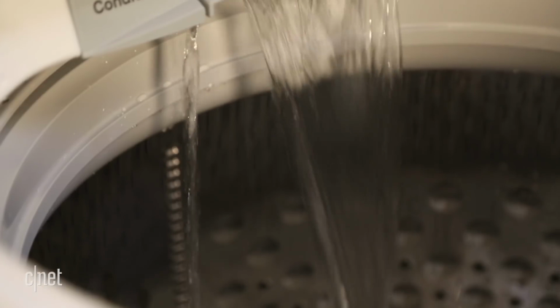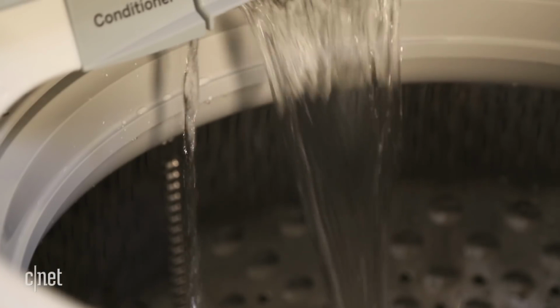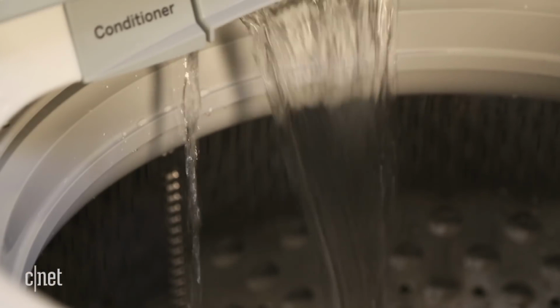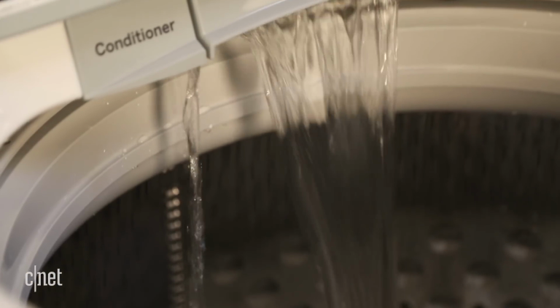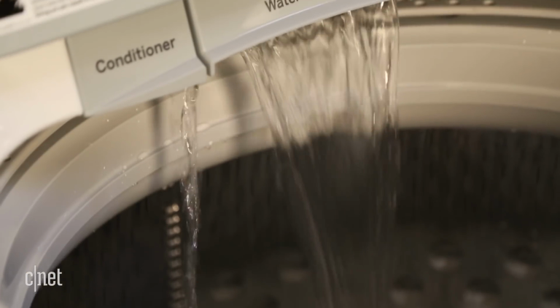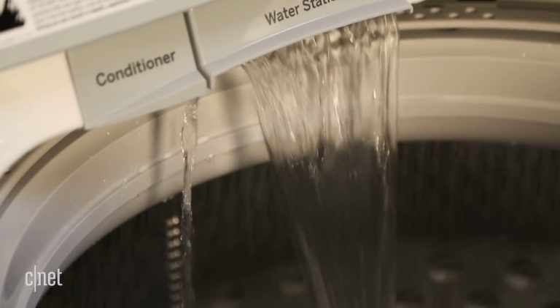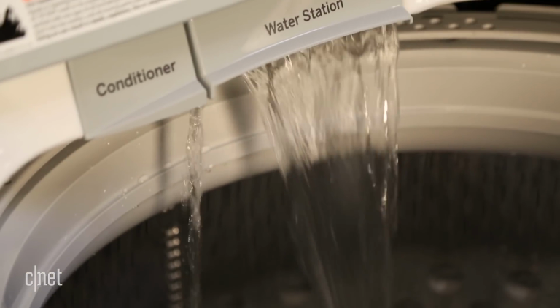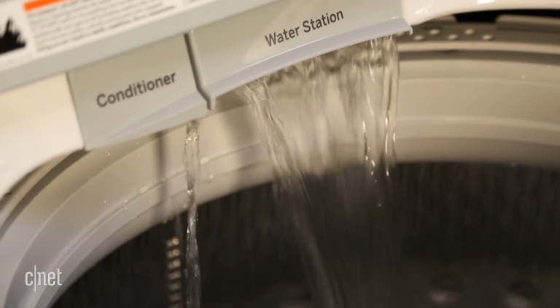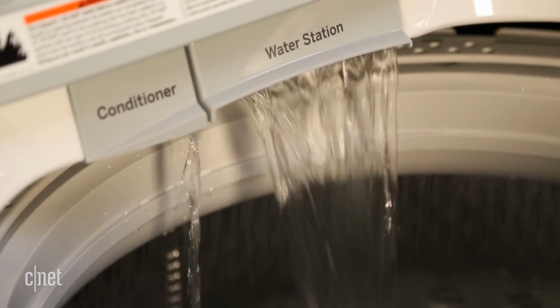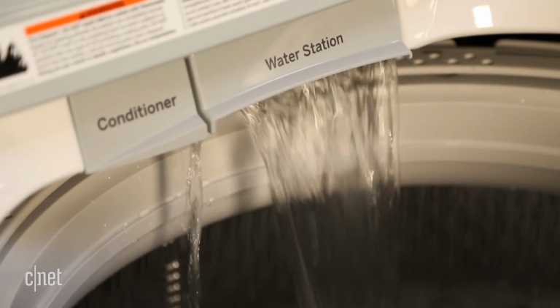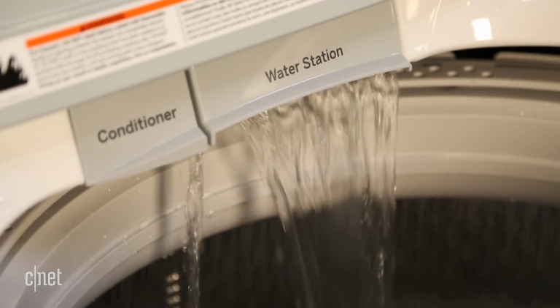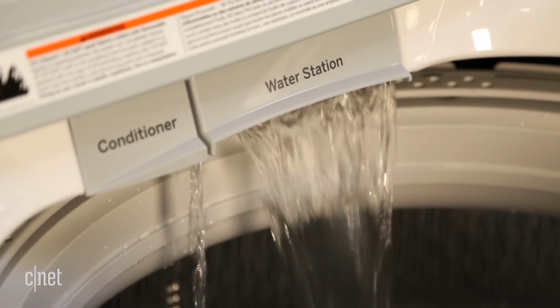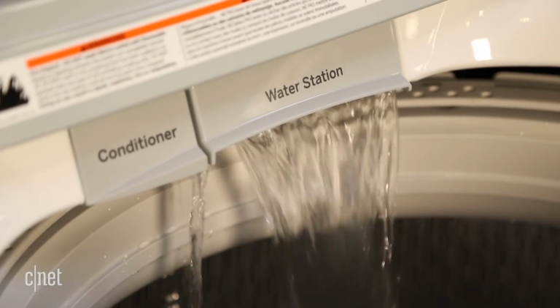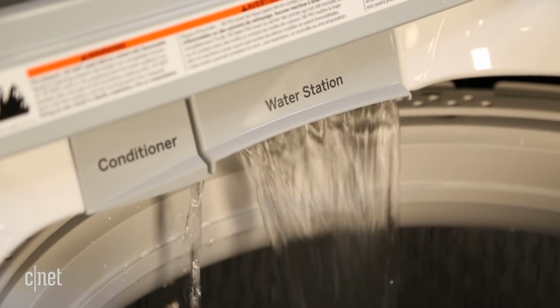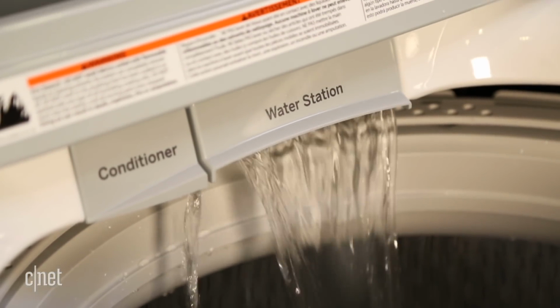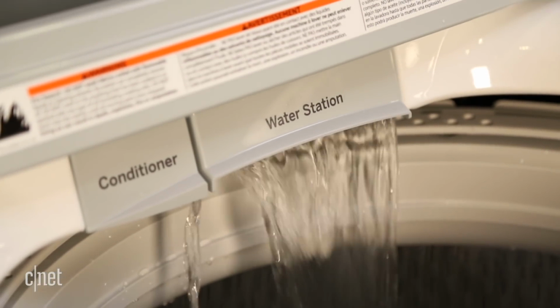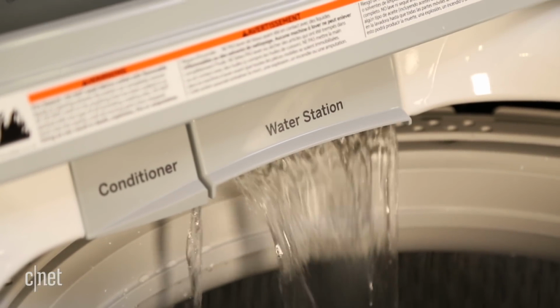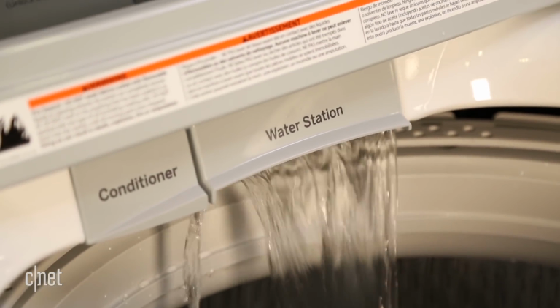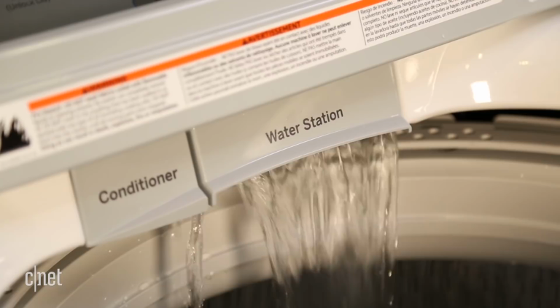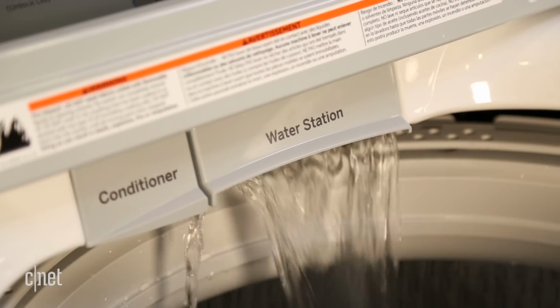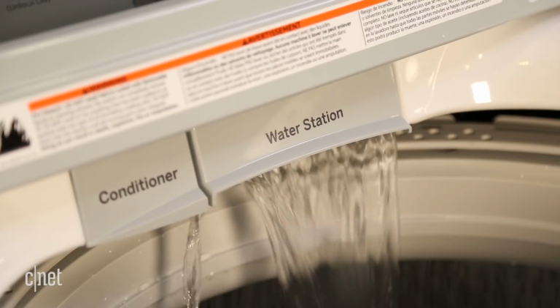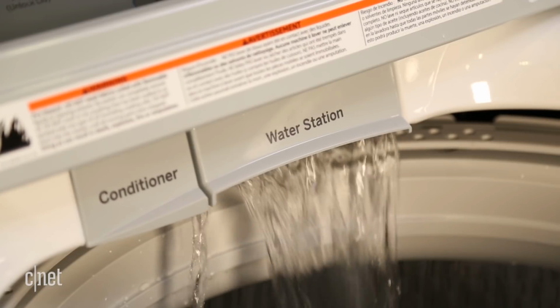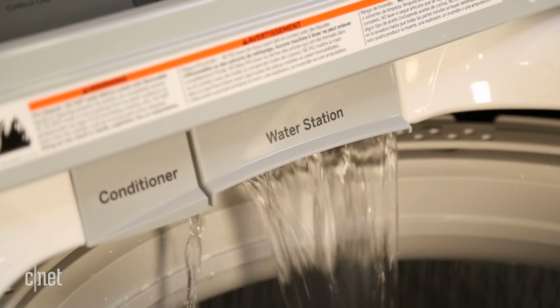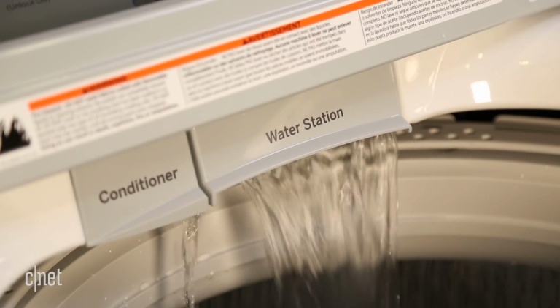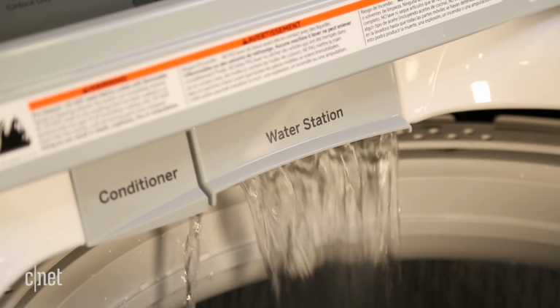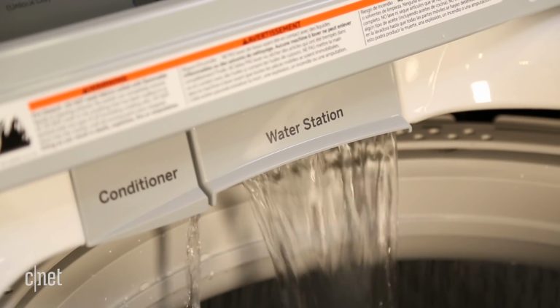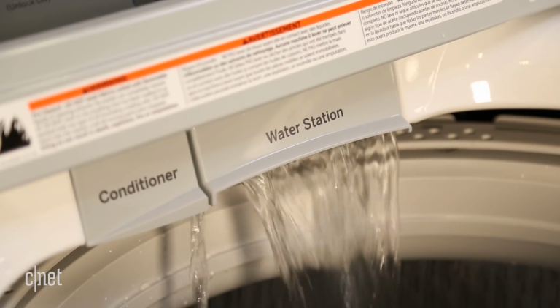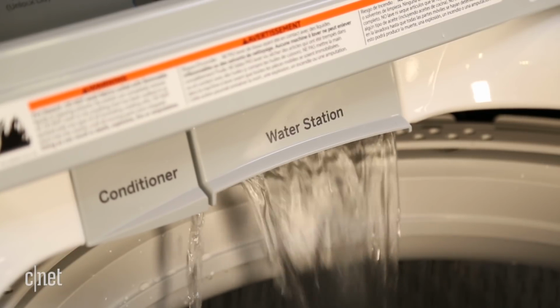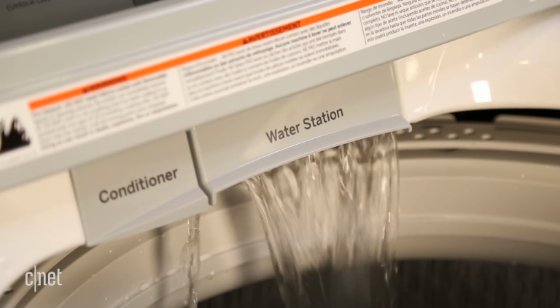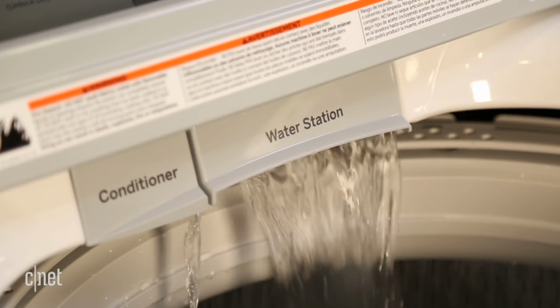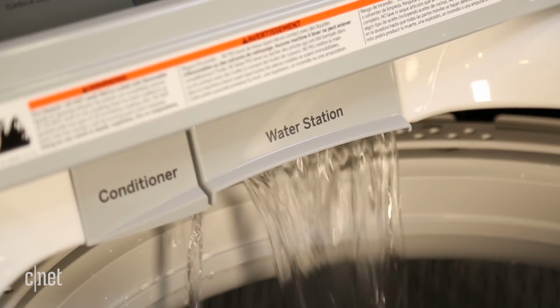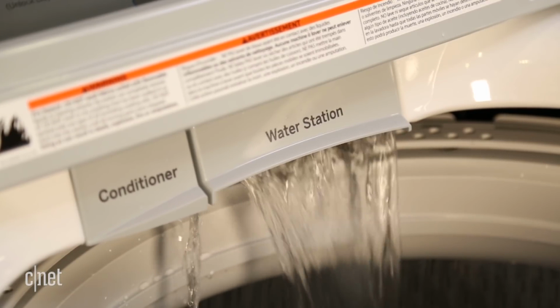It also has a built-in faucet GE calls the water station, where you can hand wash or simply pre-soak clothes before starting a cleaning cycle.